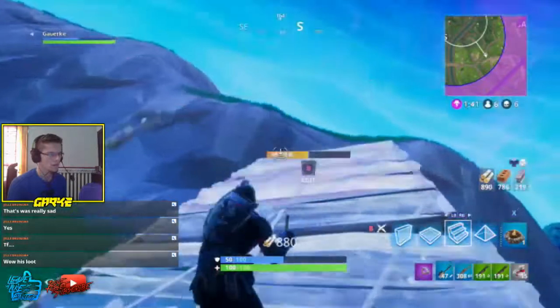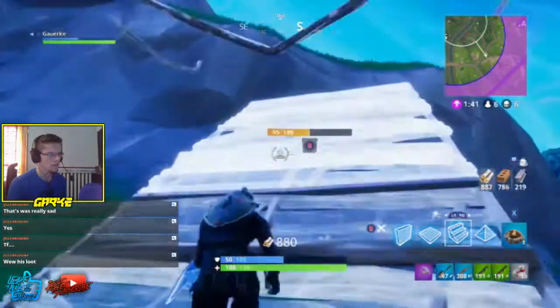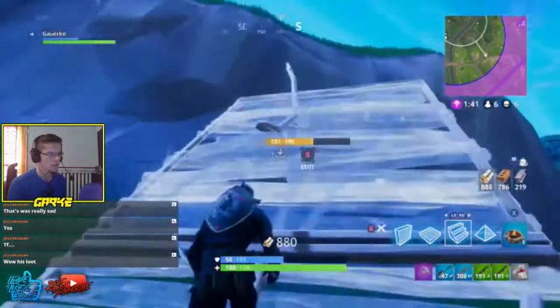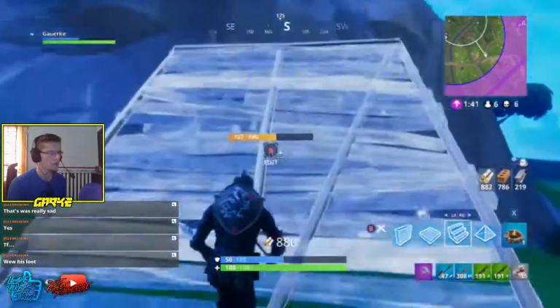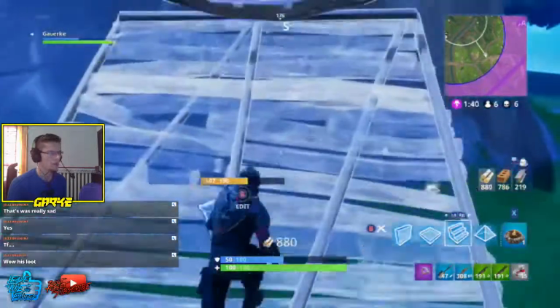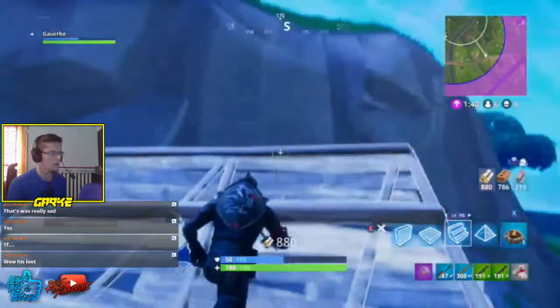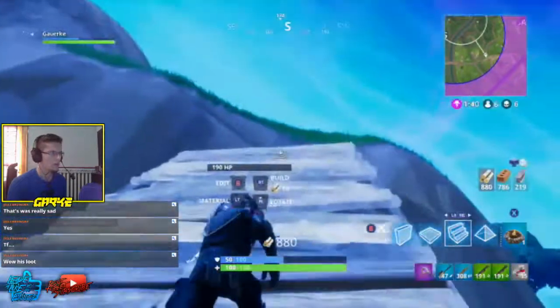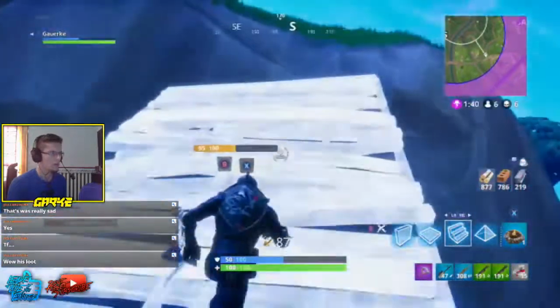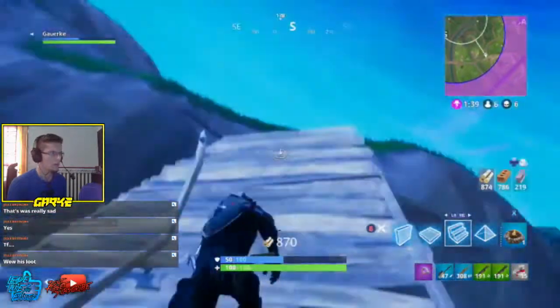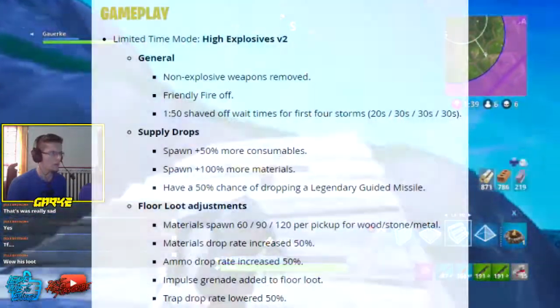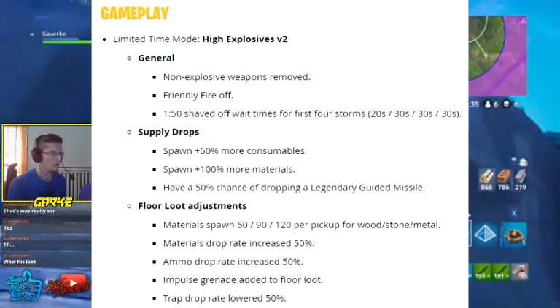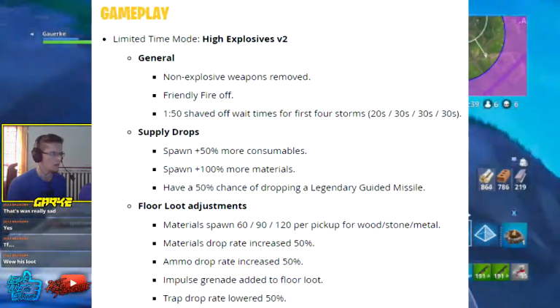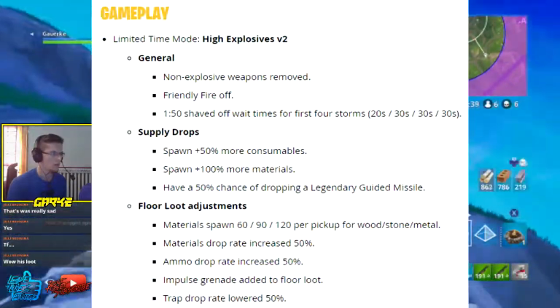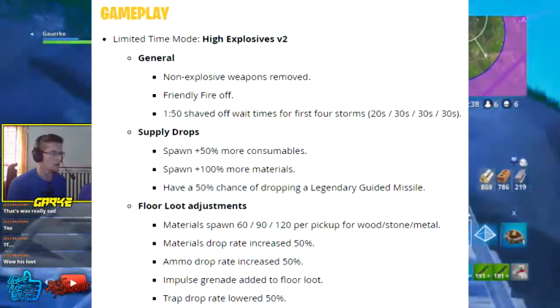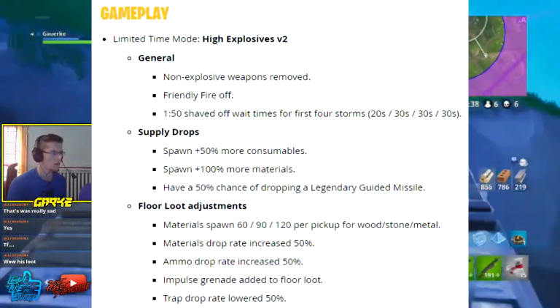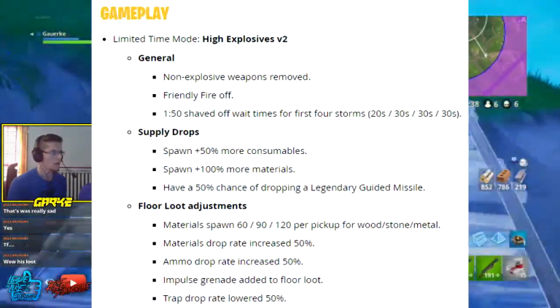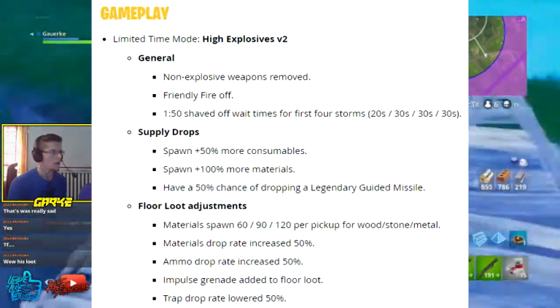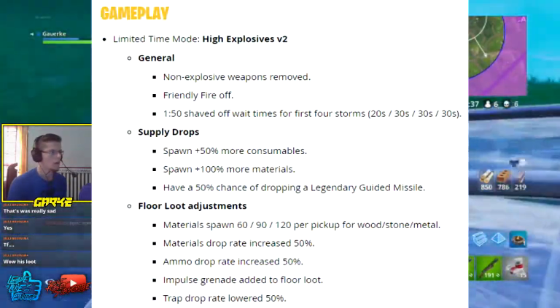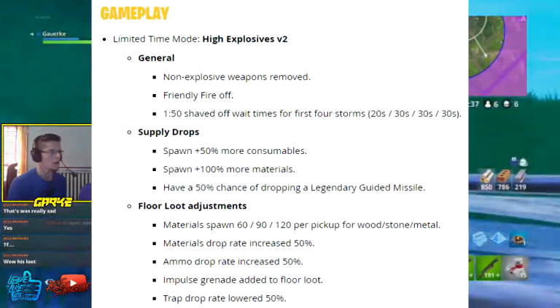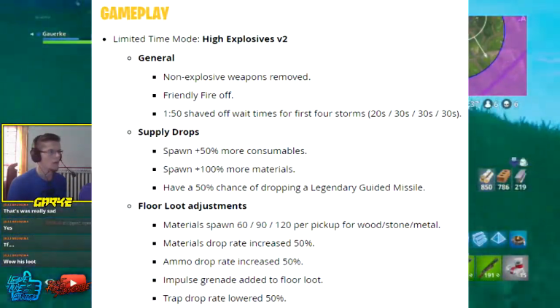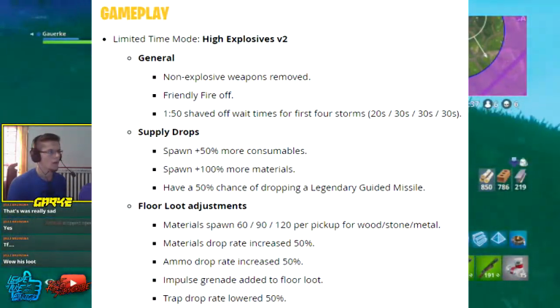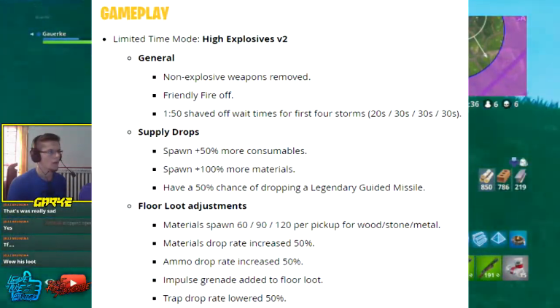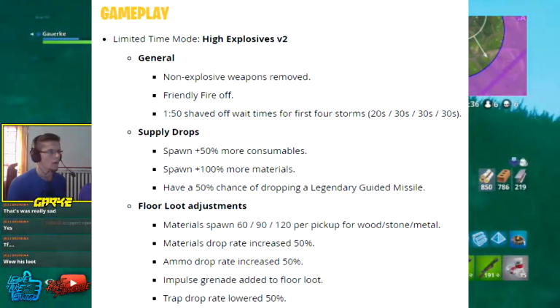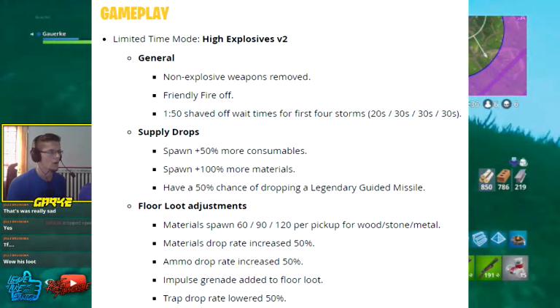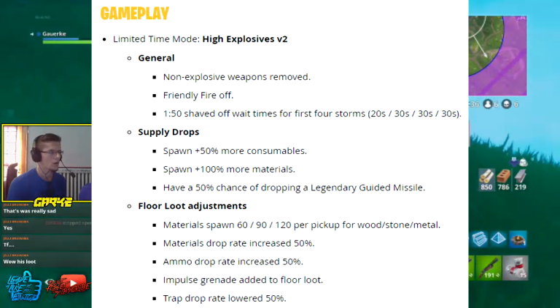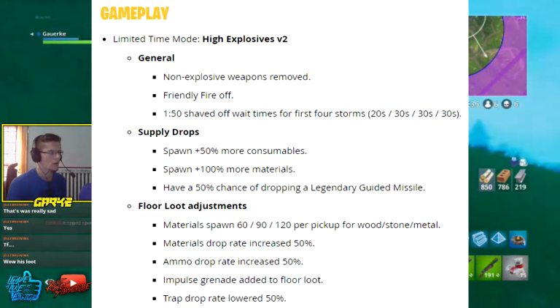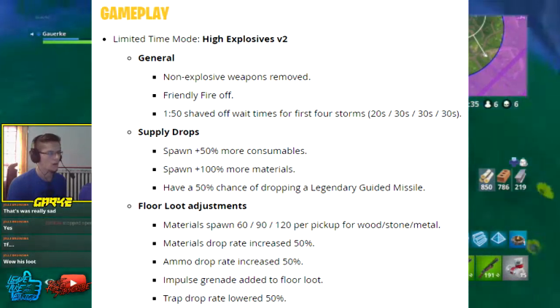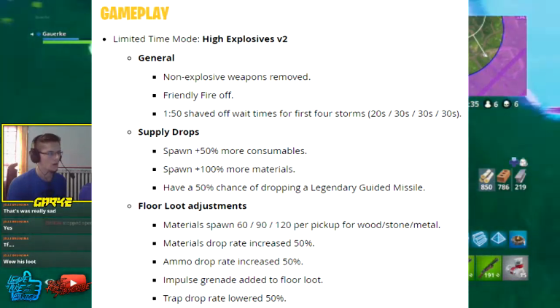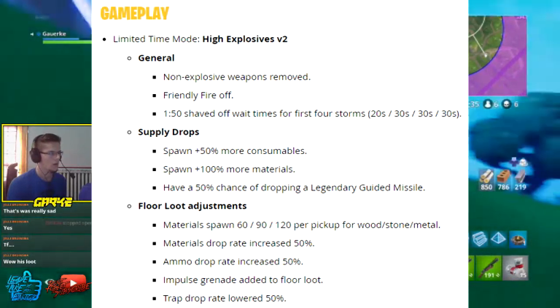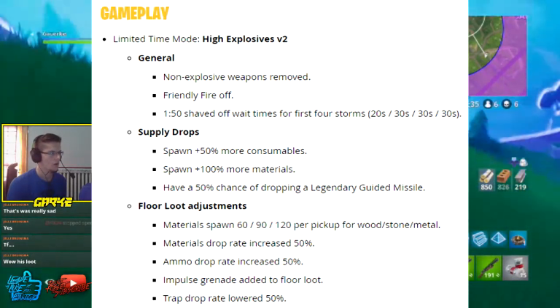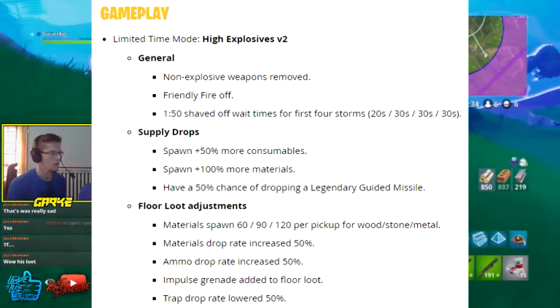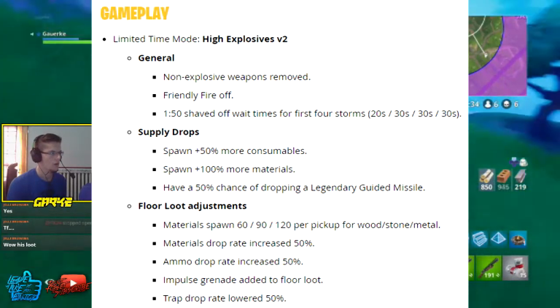The headshot damage multiplier has been reduced to 2x for weapons with first shot accuracy — it was previously 2.5x.